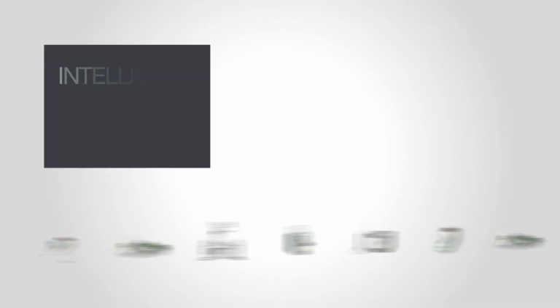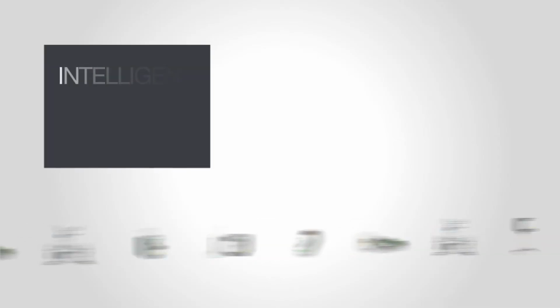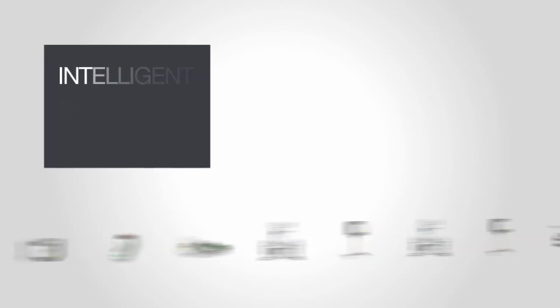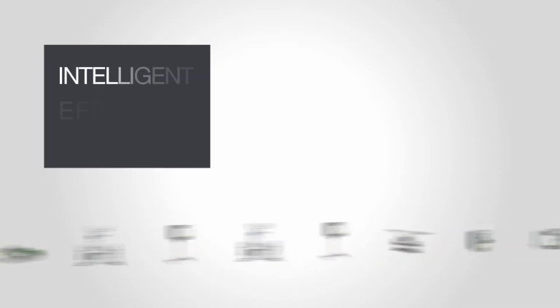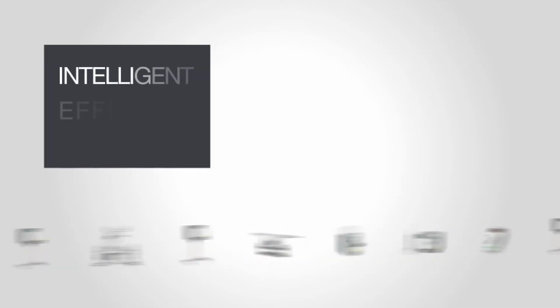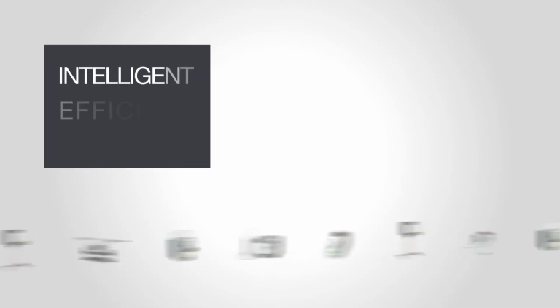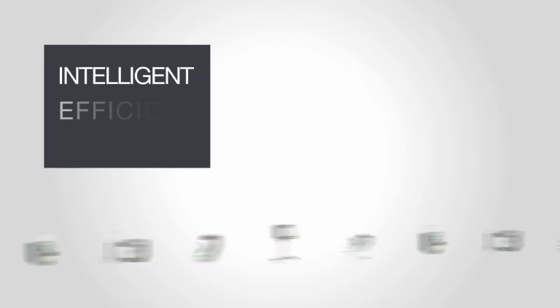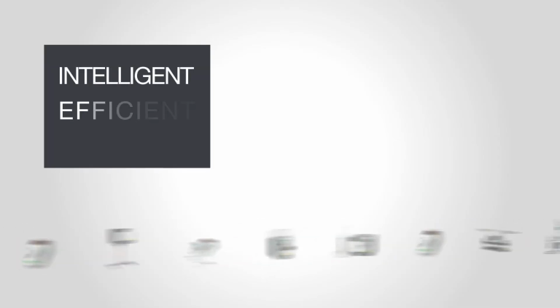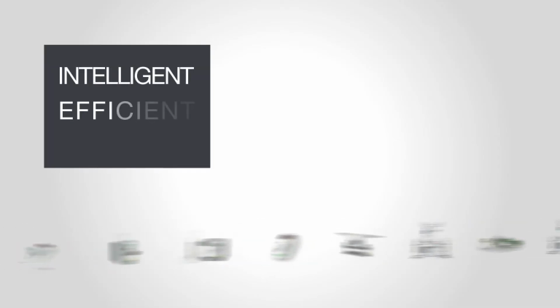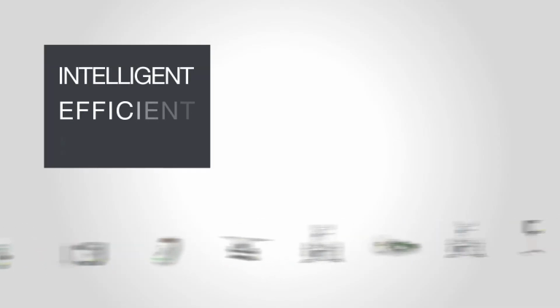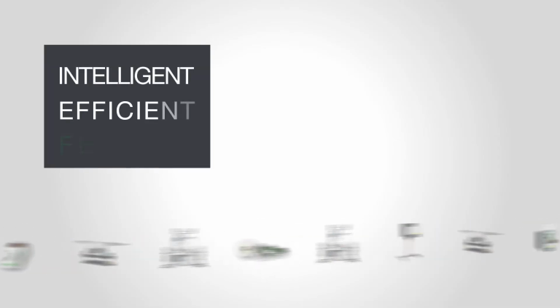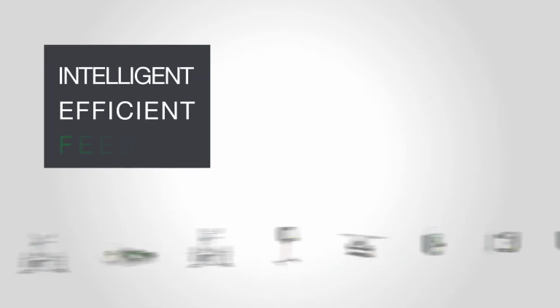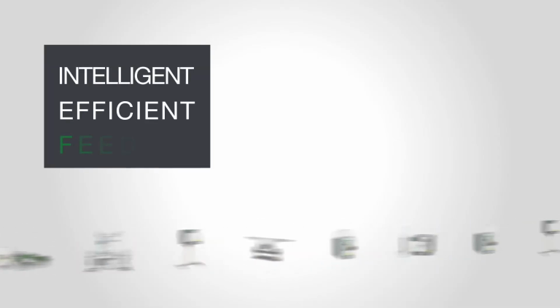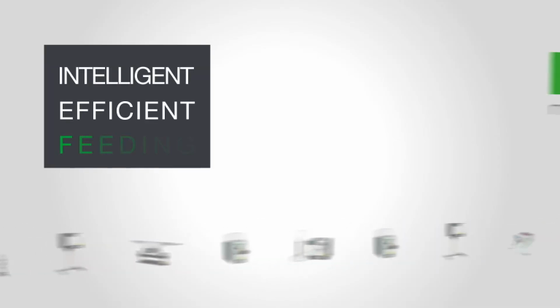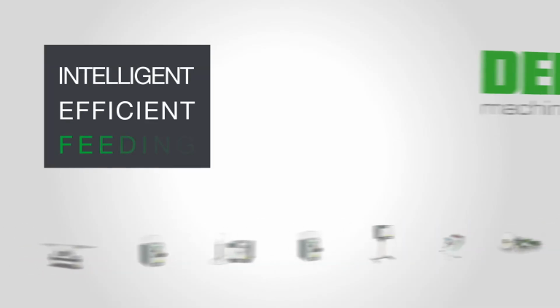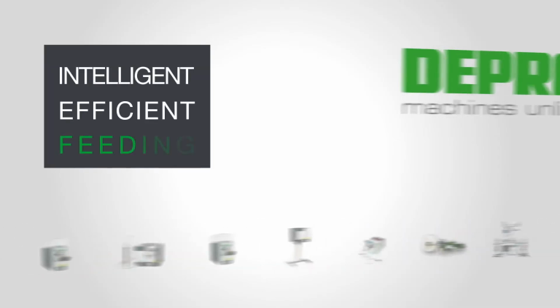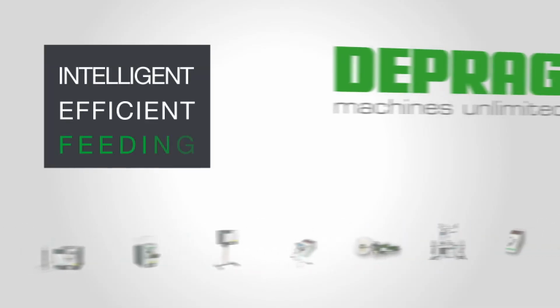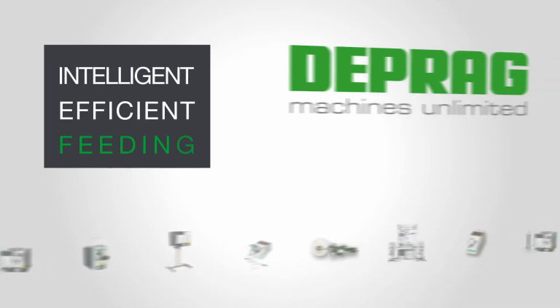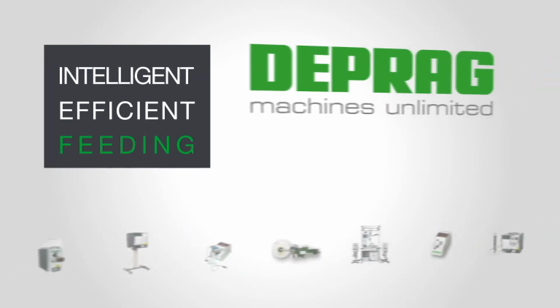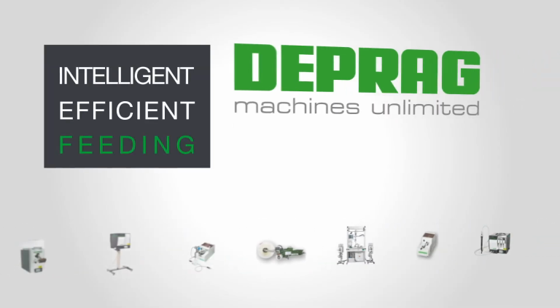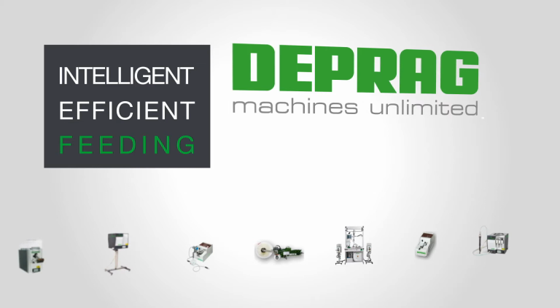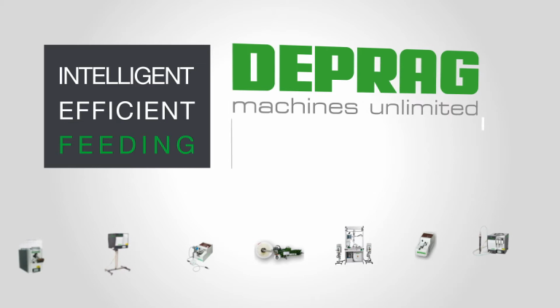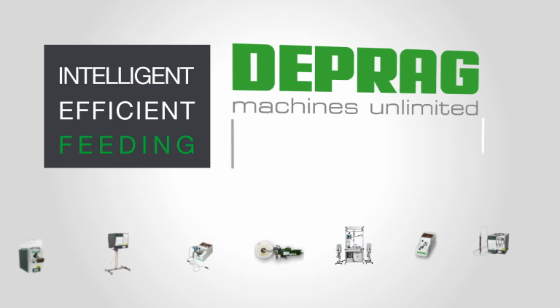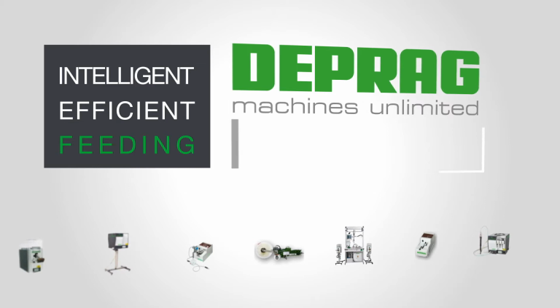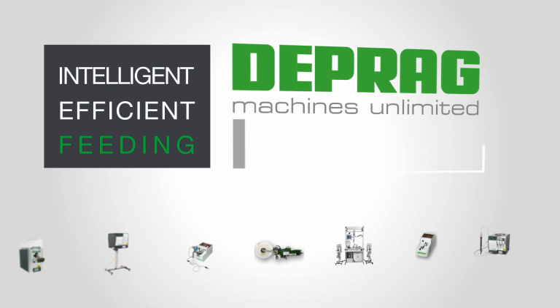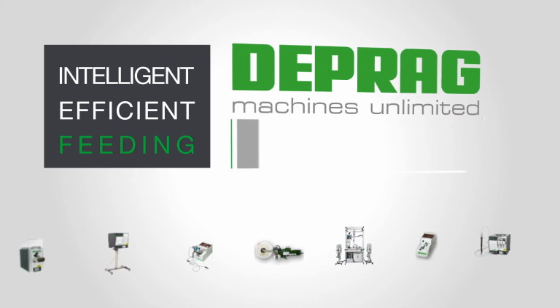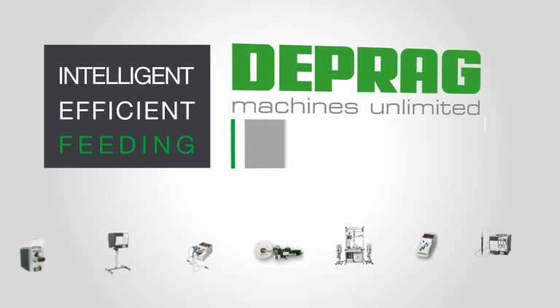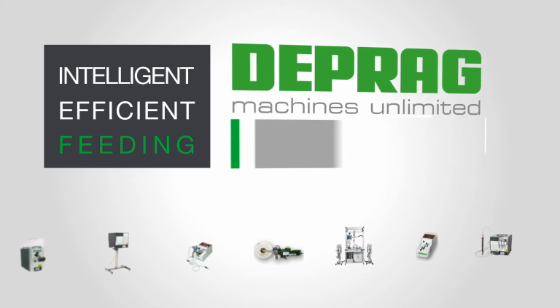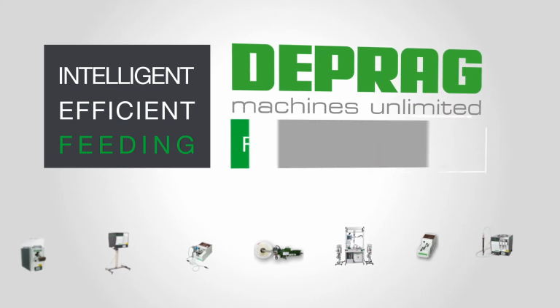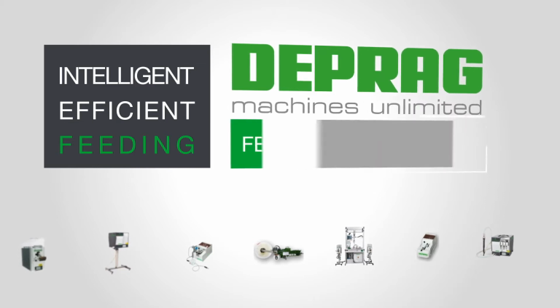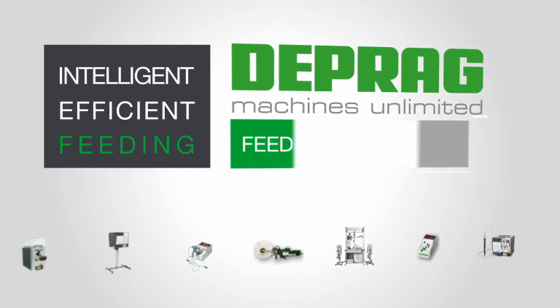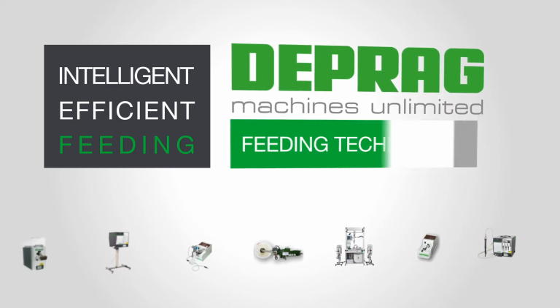Intelligent. Efficient. Feeding. With DEPRAG feeding technology.